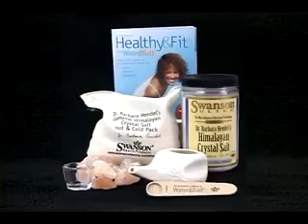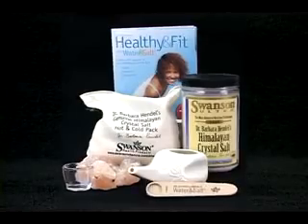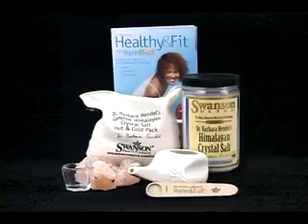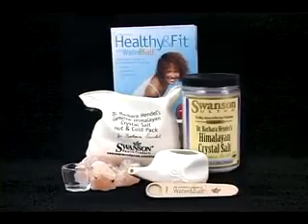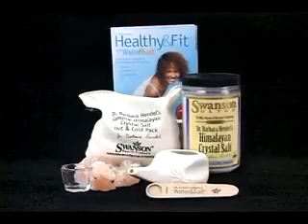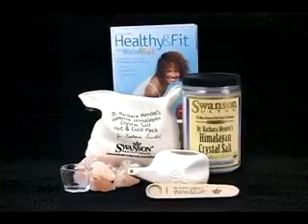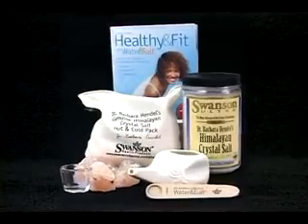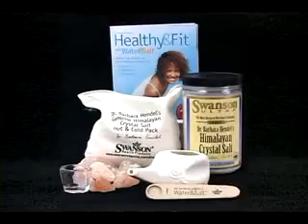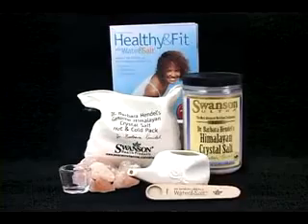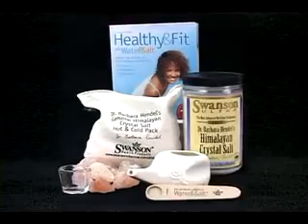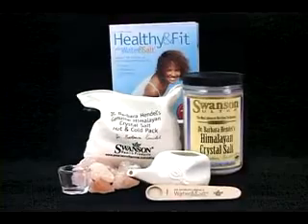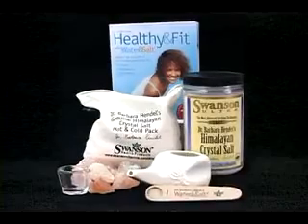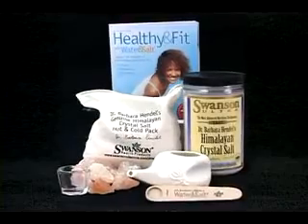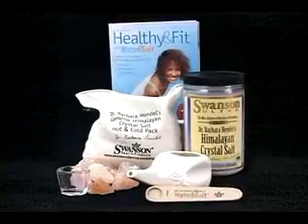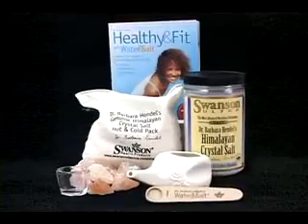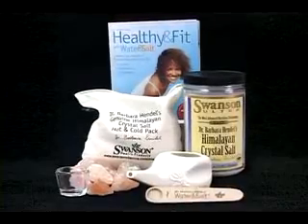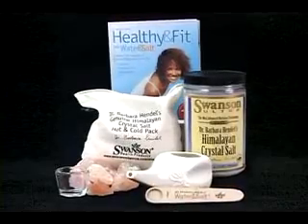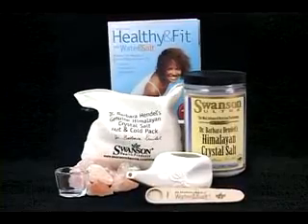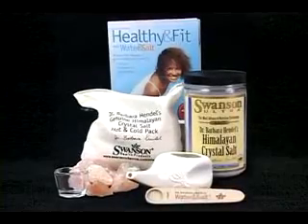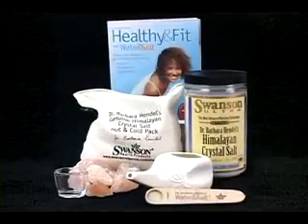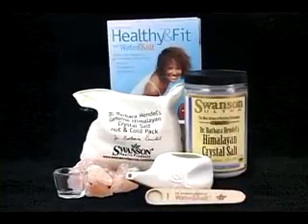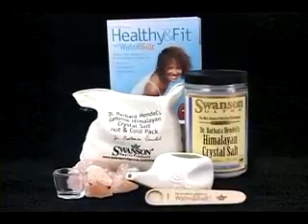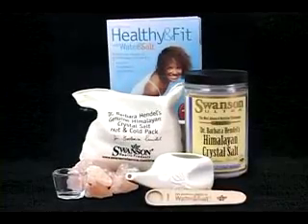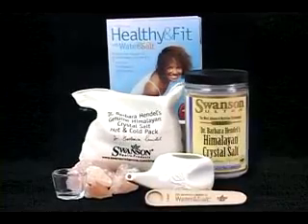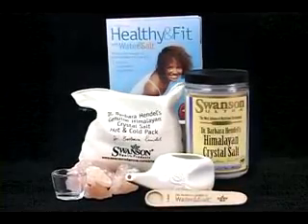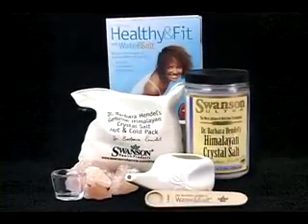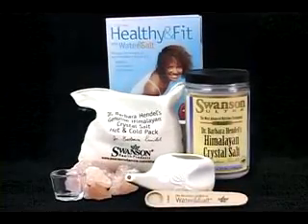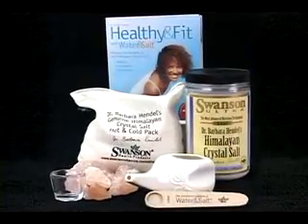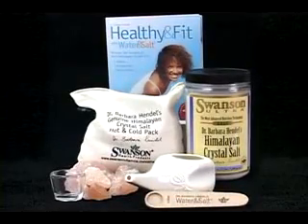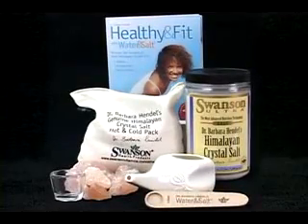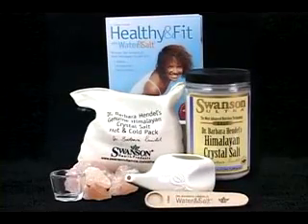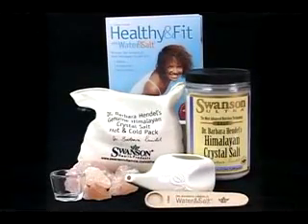Dr. Hendel's Himalayan crystal salt can be used in a variety of applications that will make you look and feel healthier.